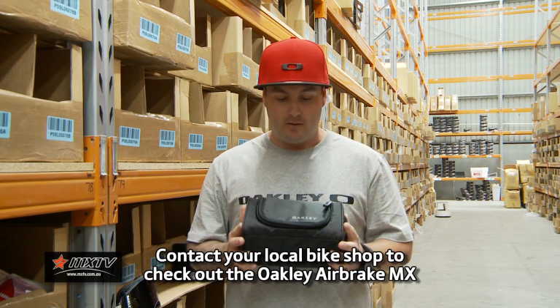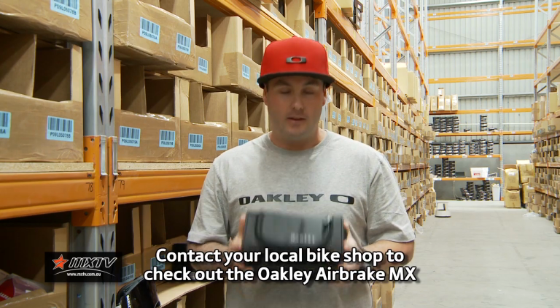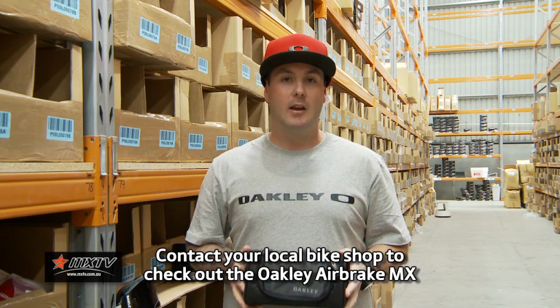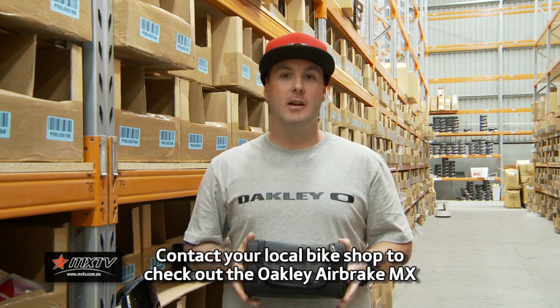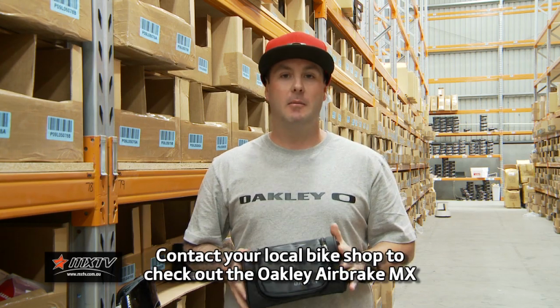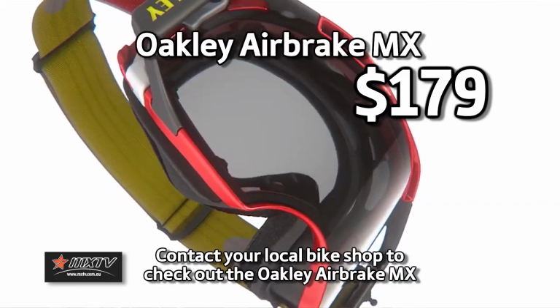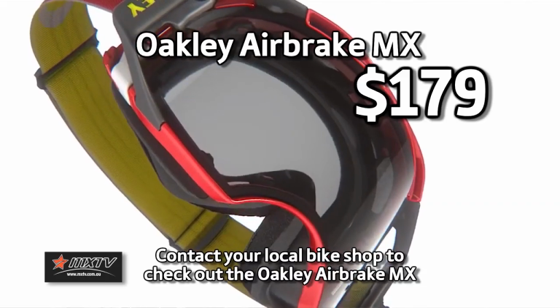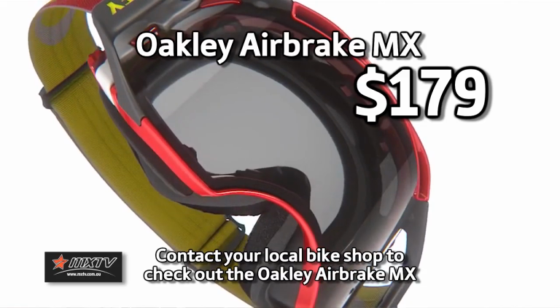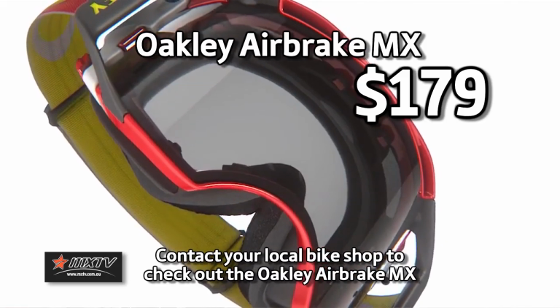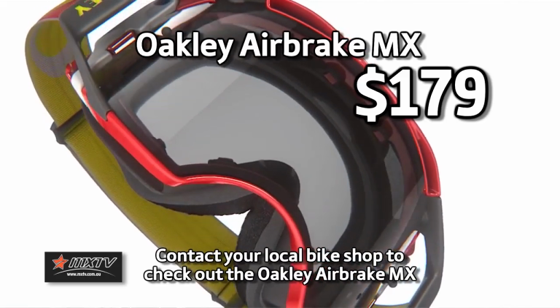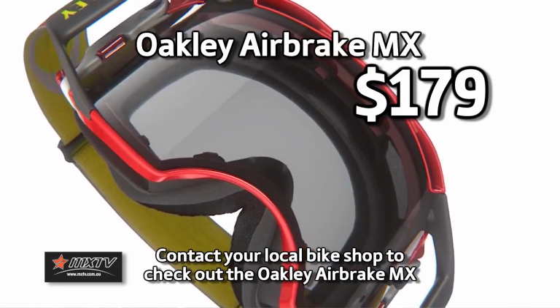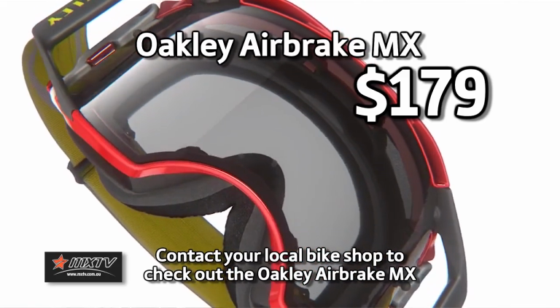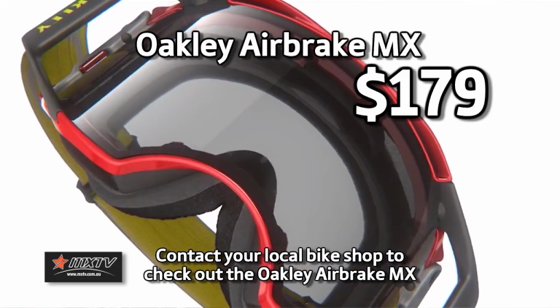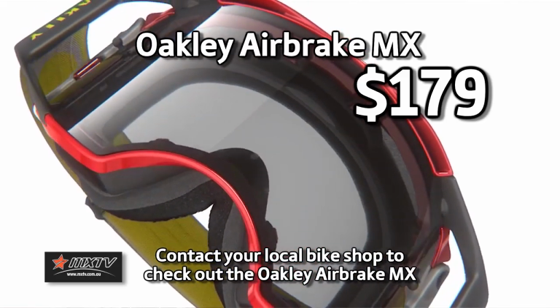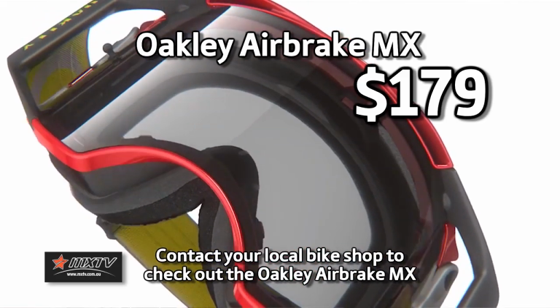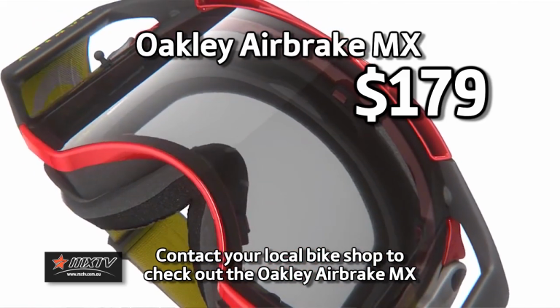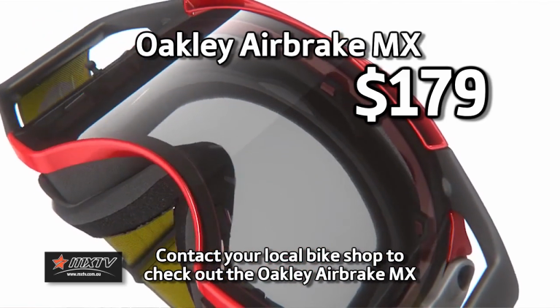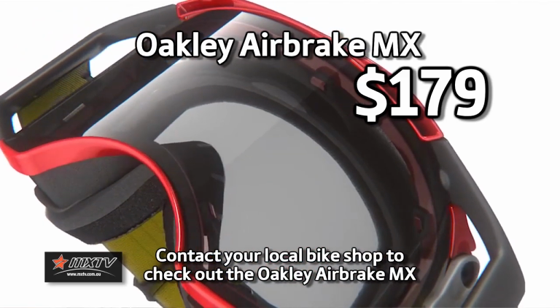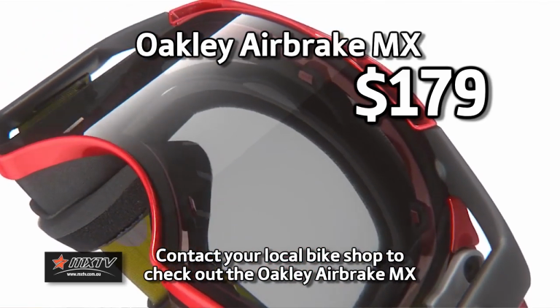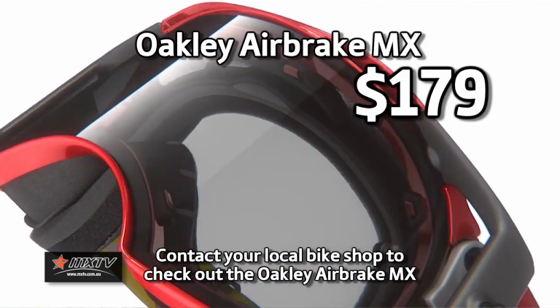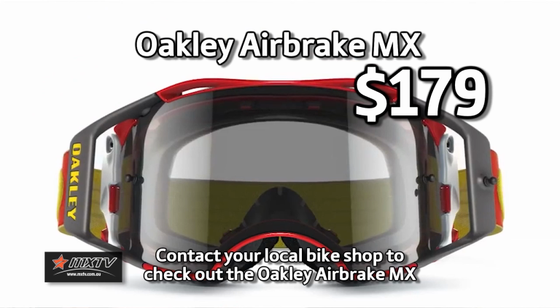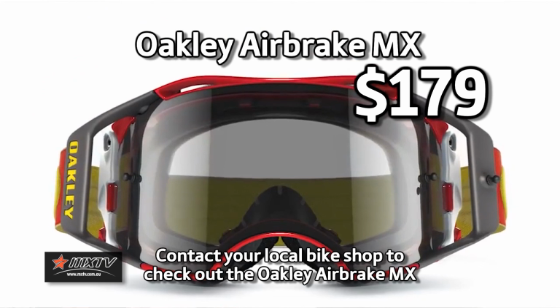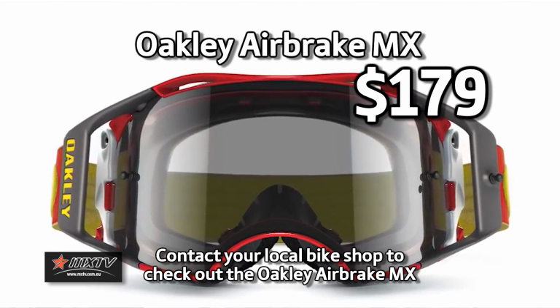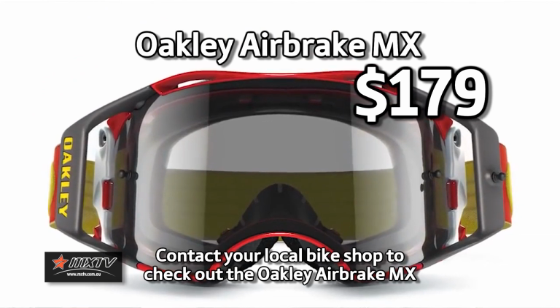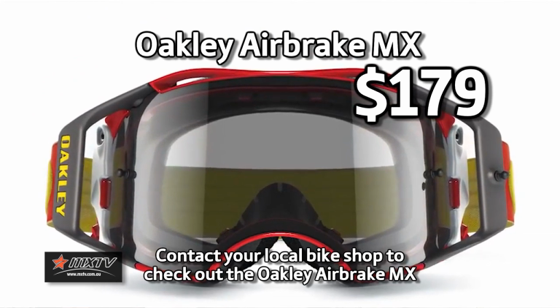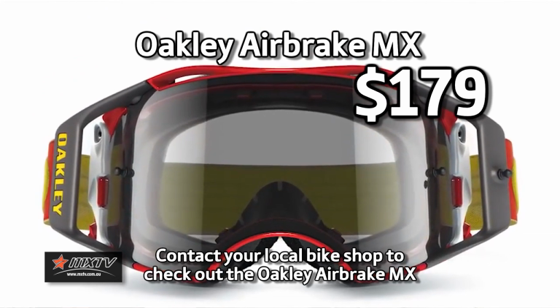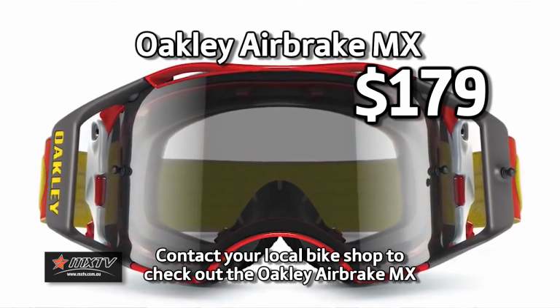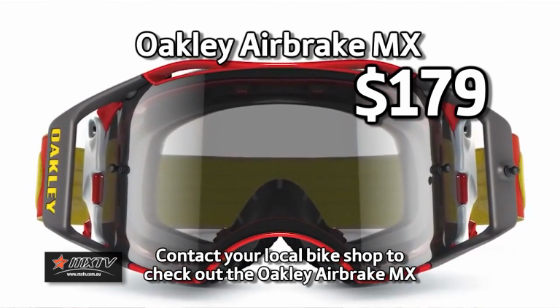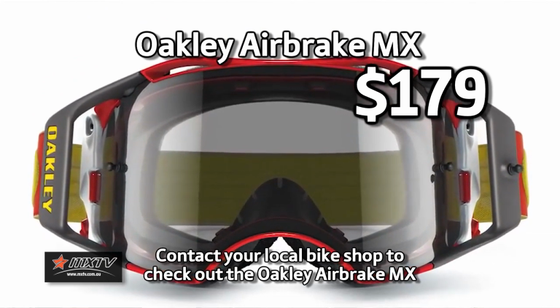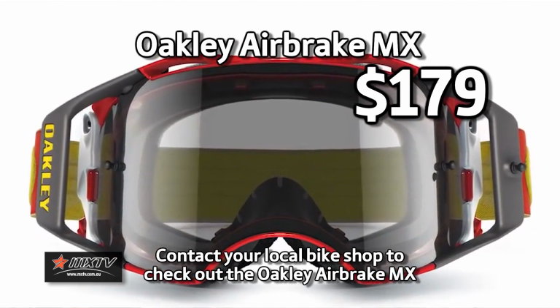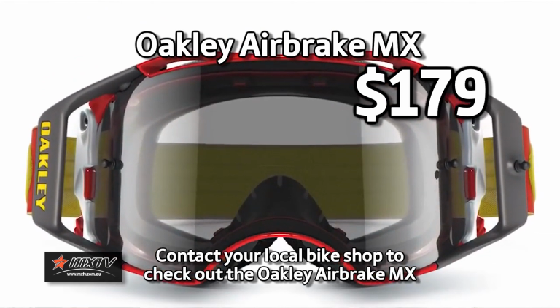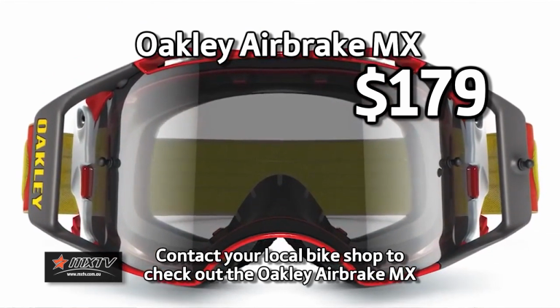So that's the Airbrake MX goggle — they're all in store now at $179. Get in there and try them on for yourself just to see how really good they are.